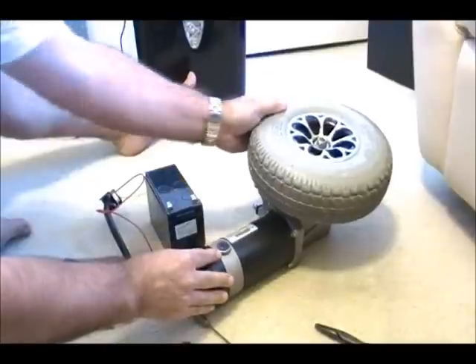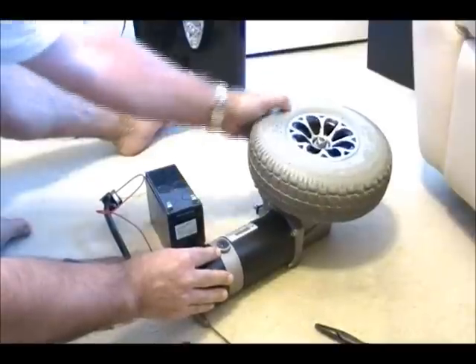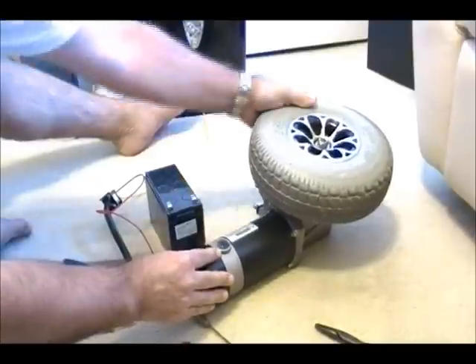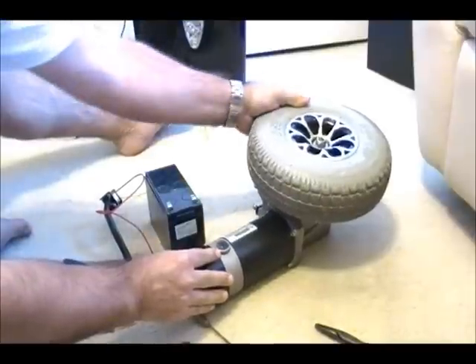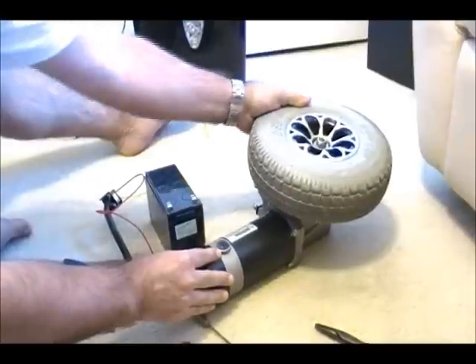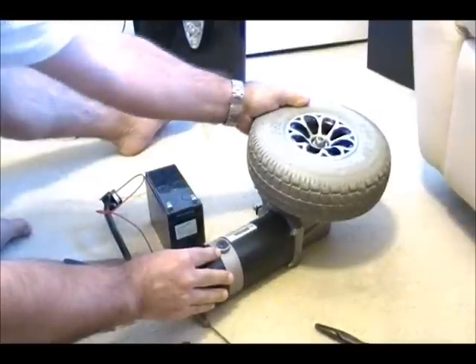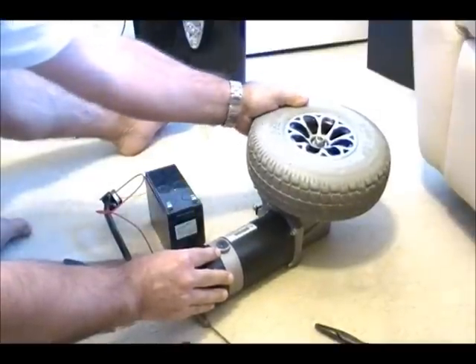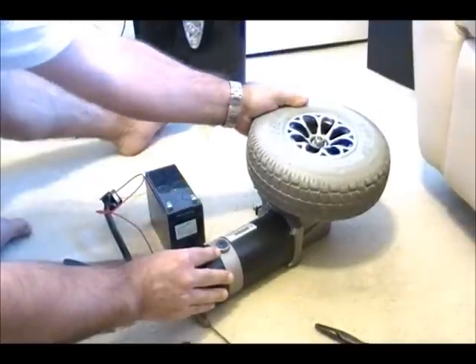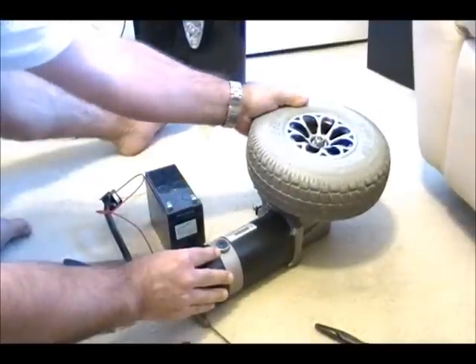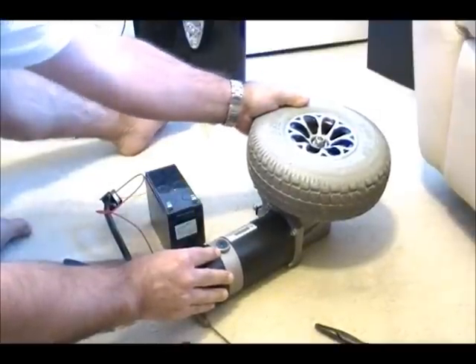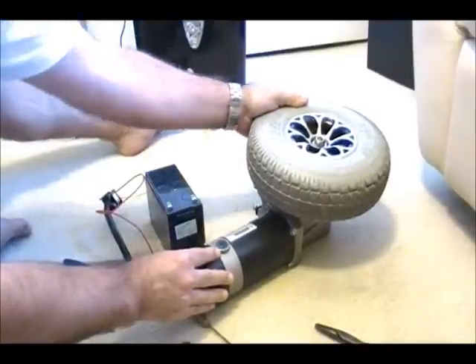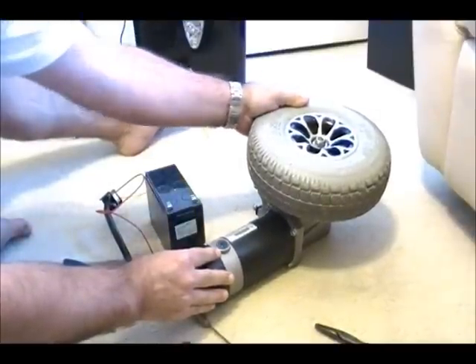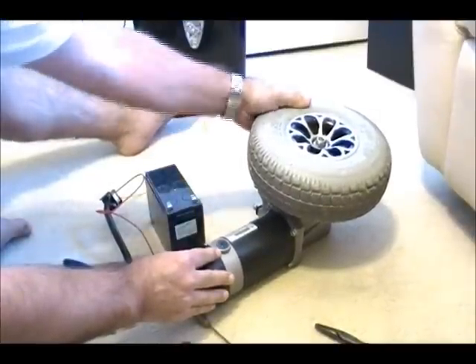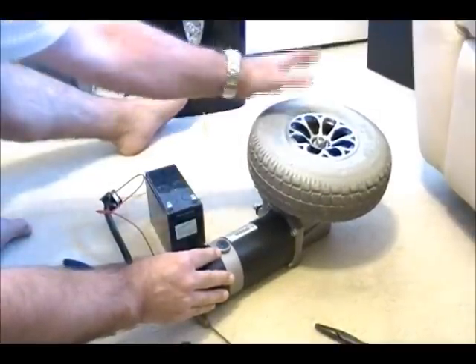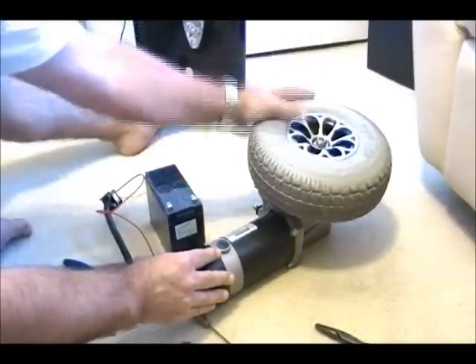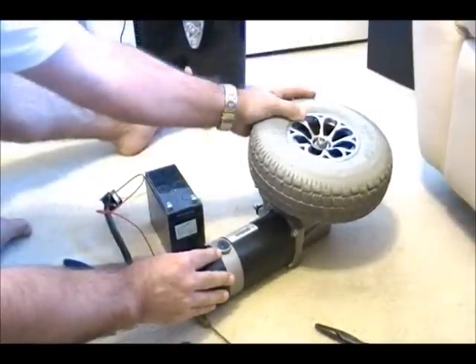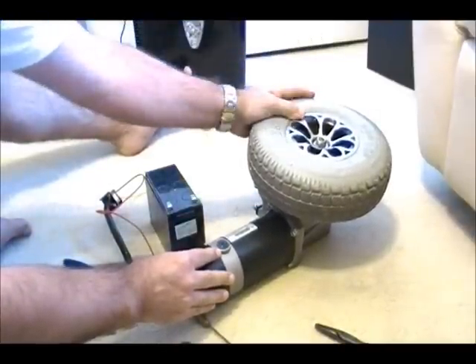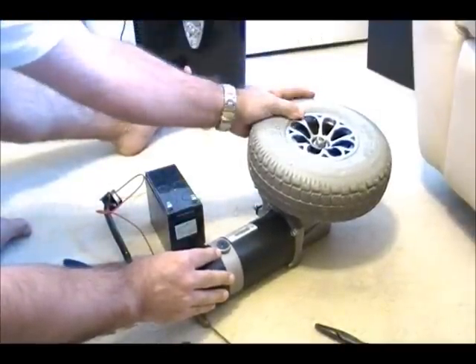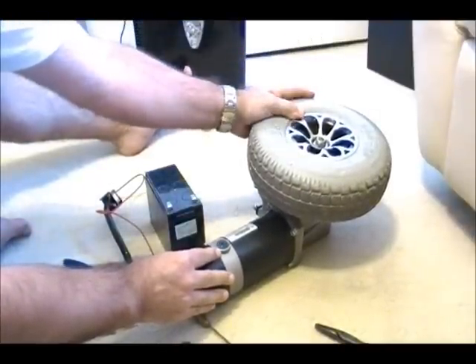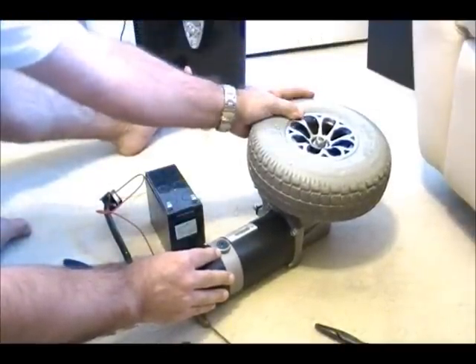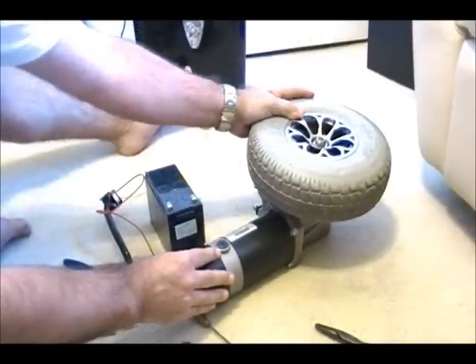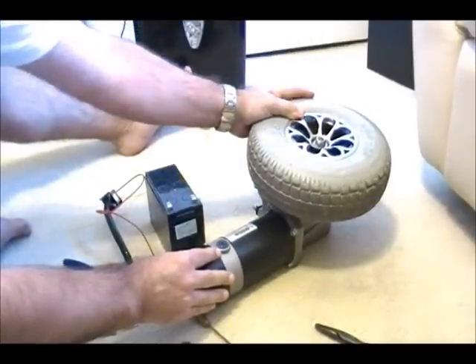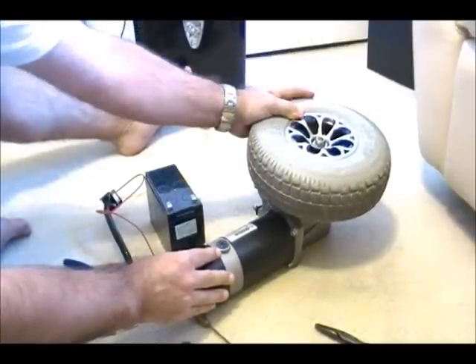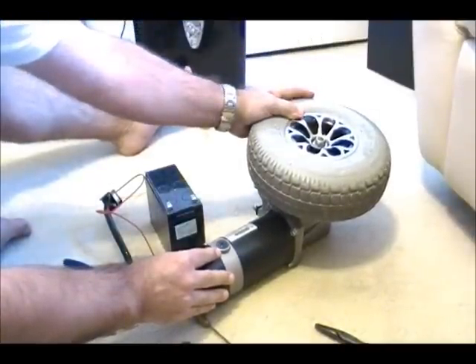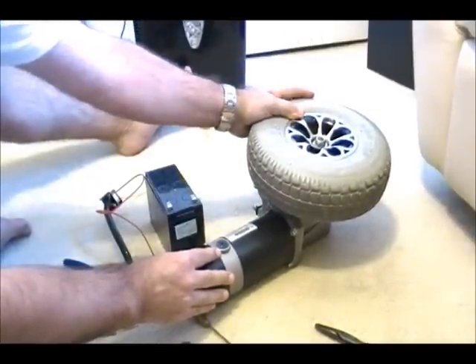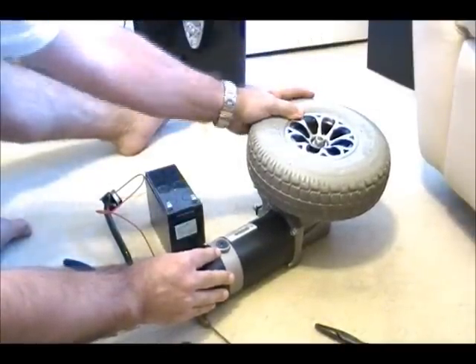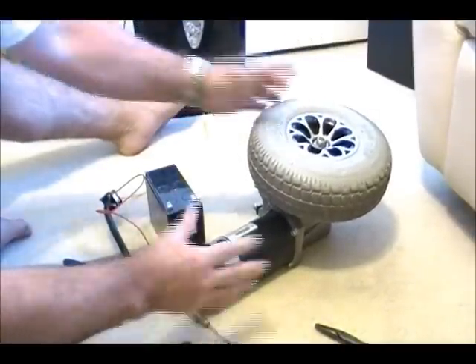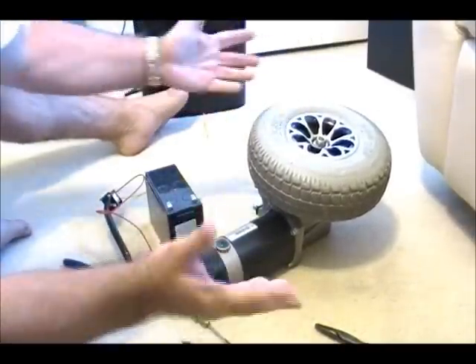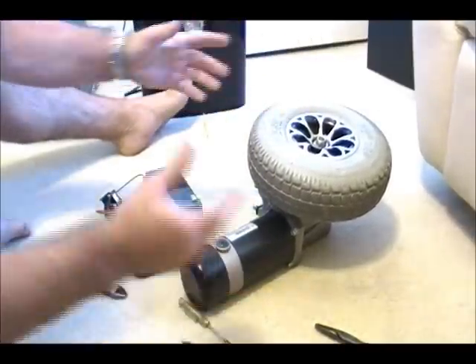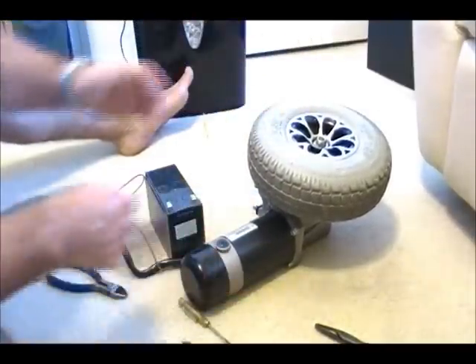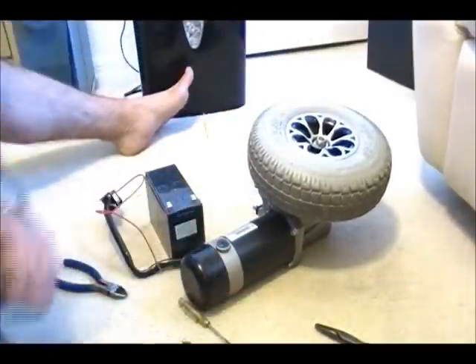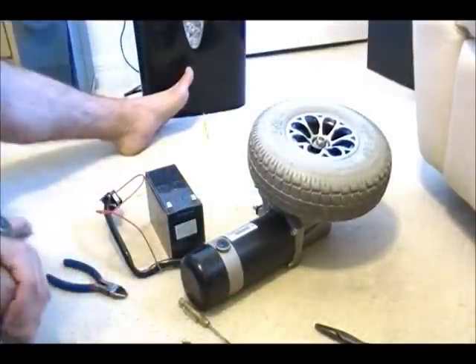Right now you can't turn it by hand. You don't want to force it, you don't want to turn it by hand. And that's all there is to it.